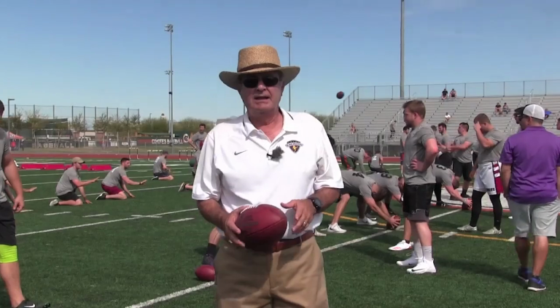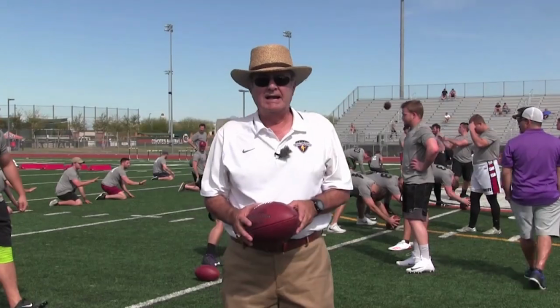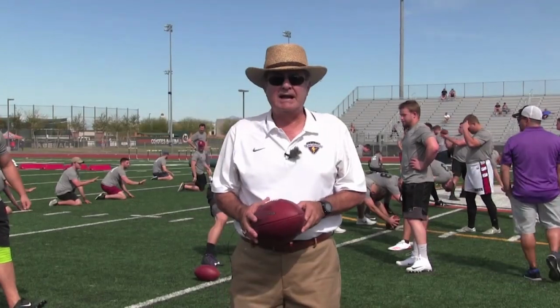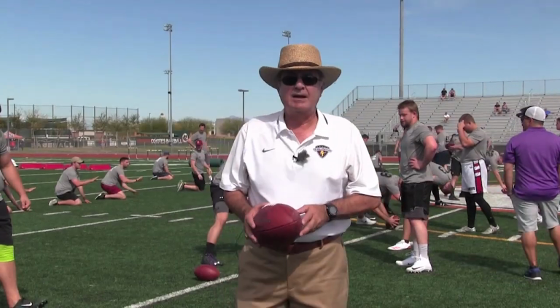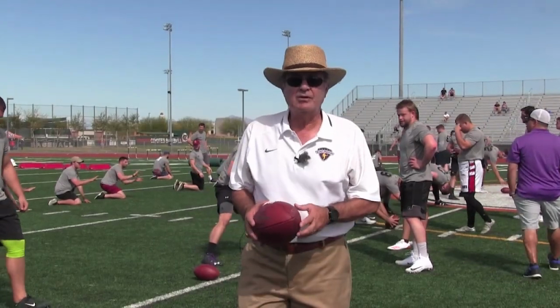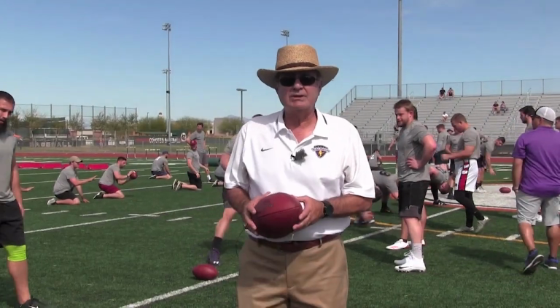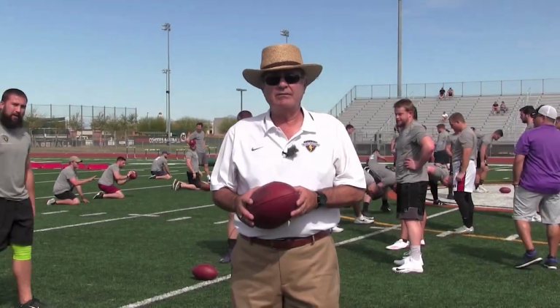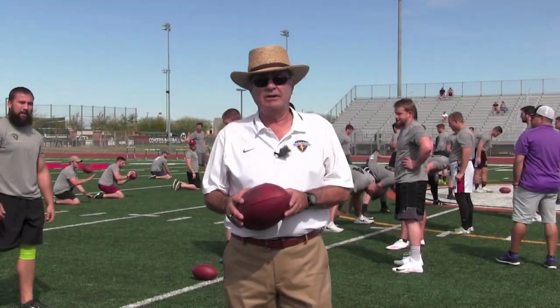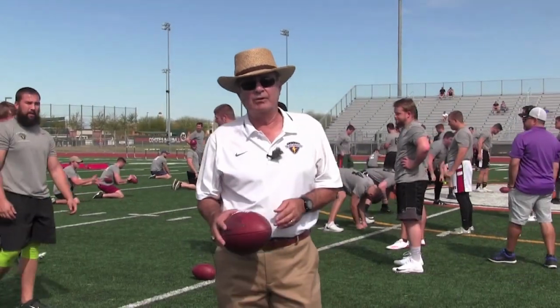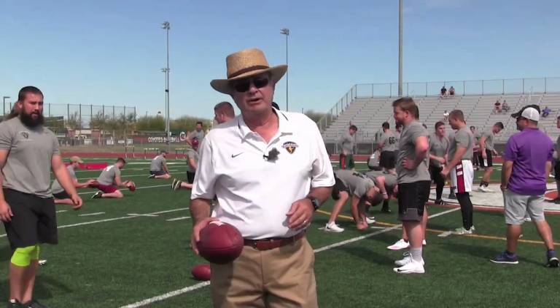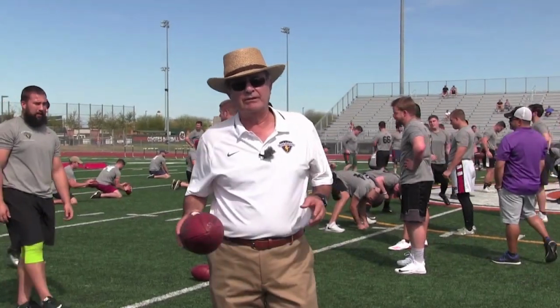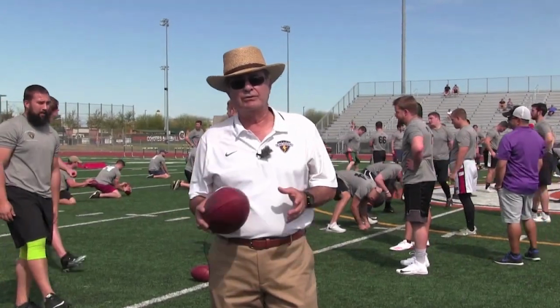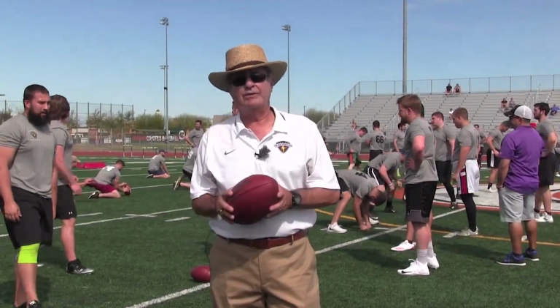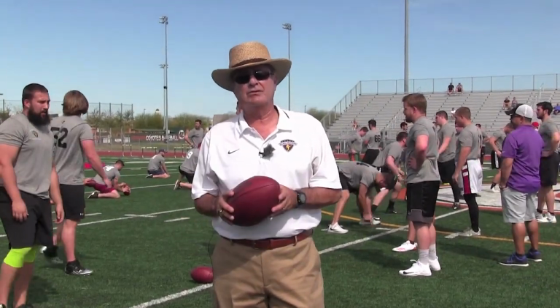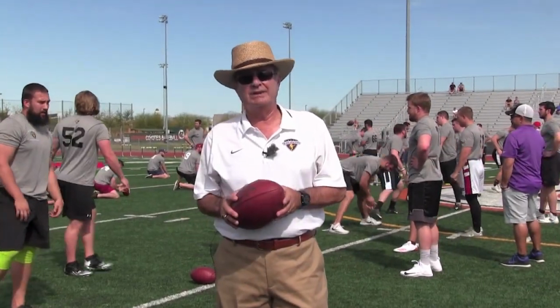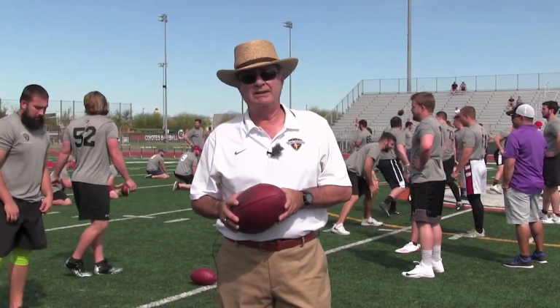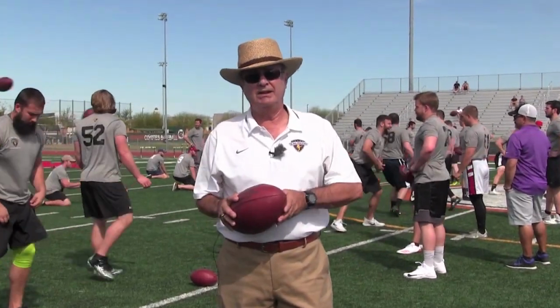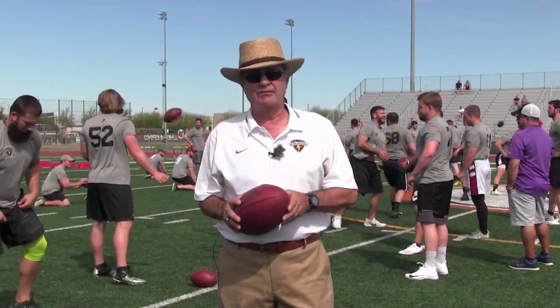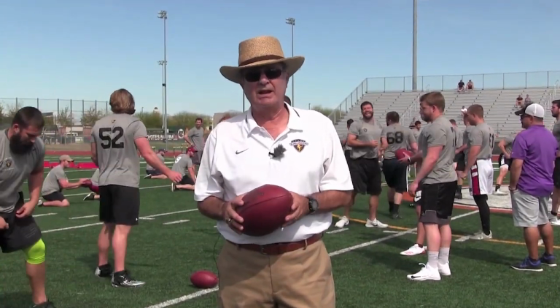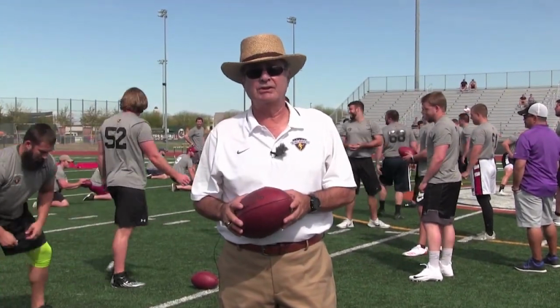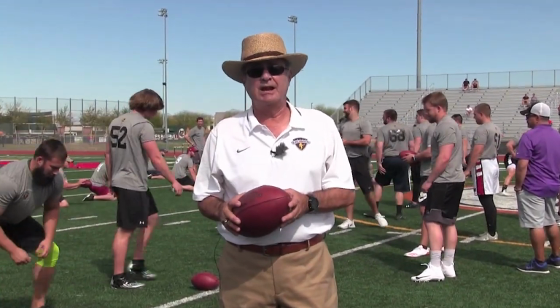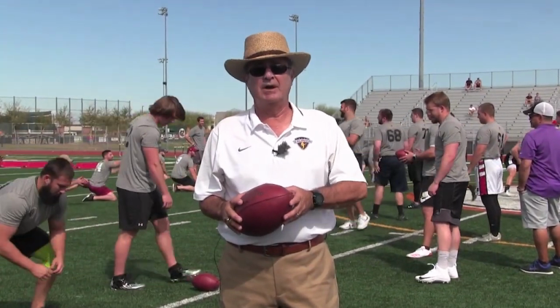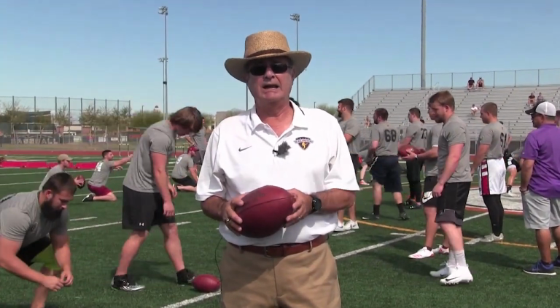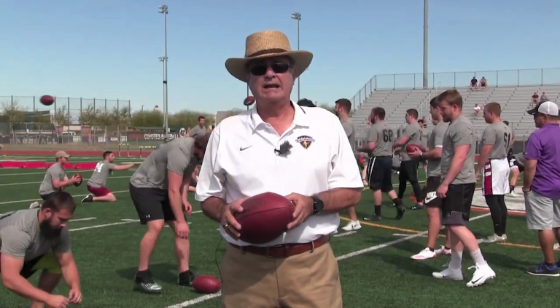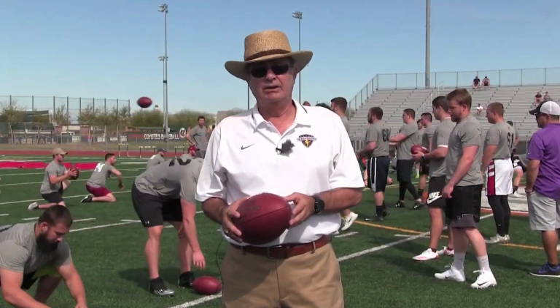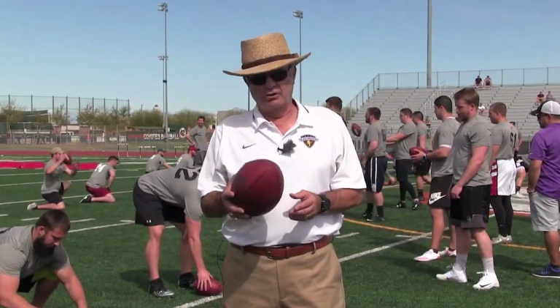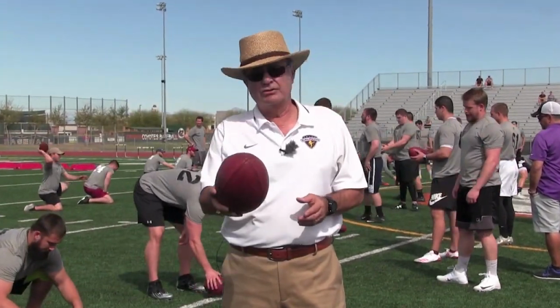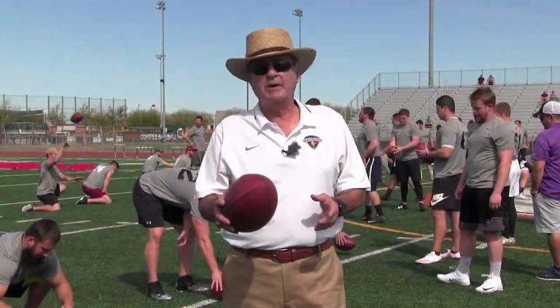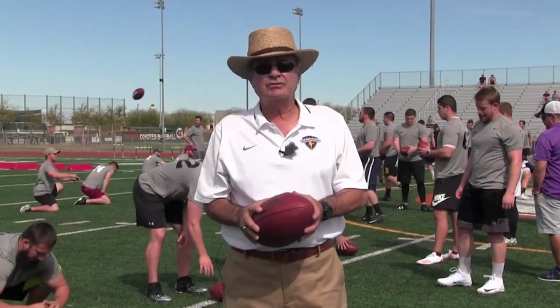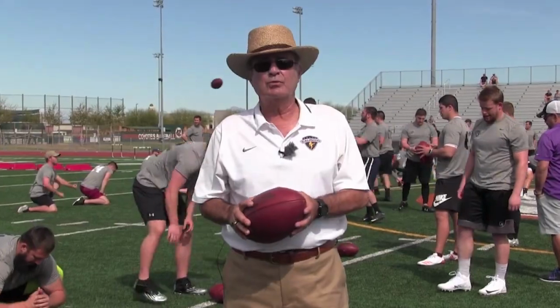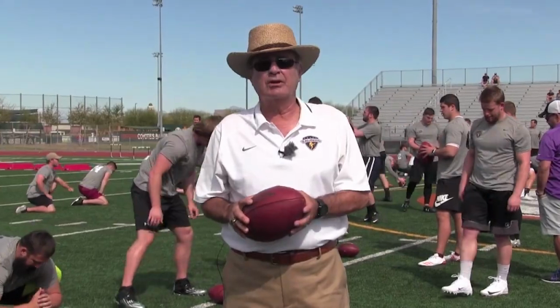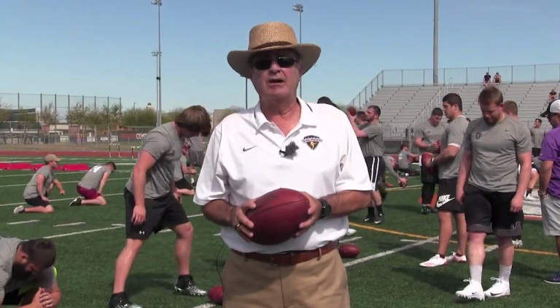Hi, I'm Ko Zauner and we're here at the 2018 Free Agent Combine. Enjoy this specialist workout.